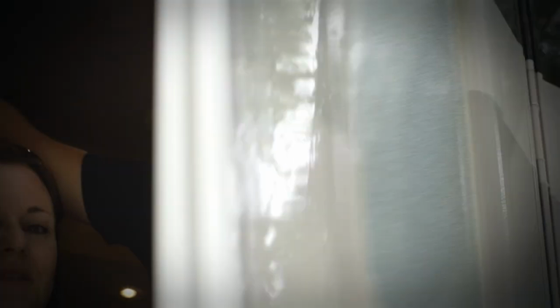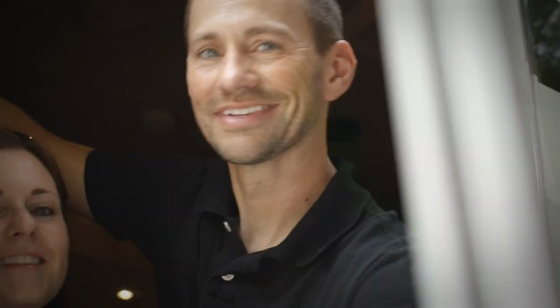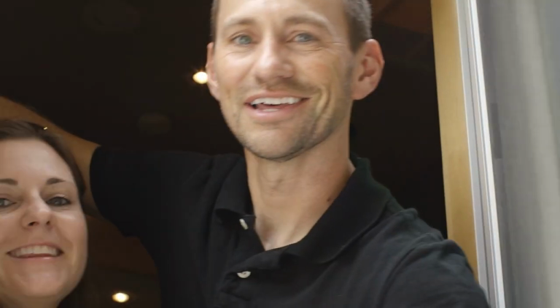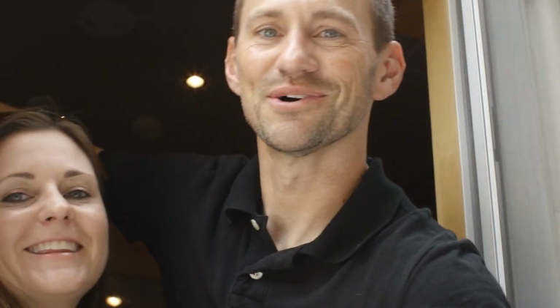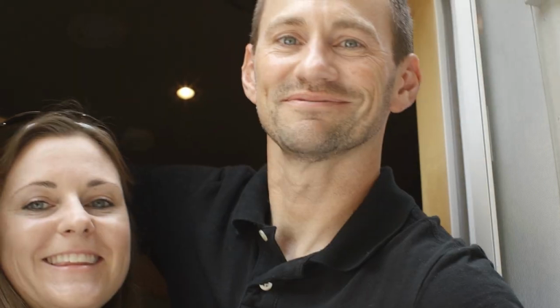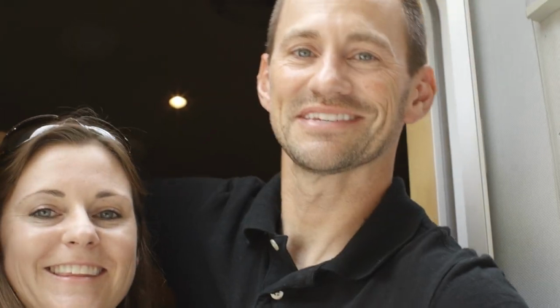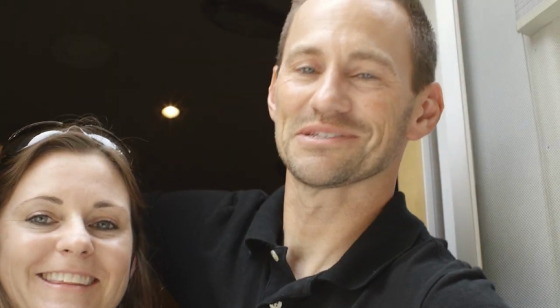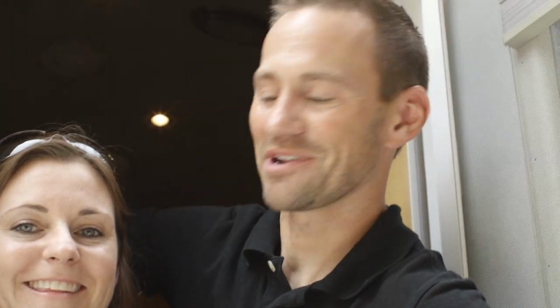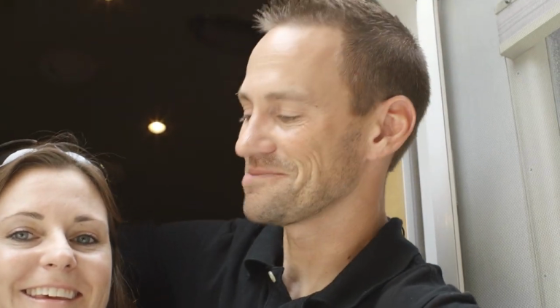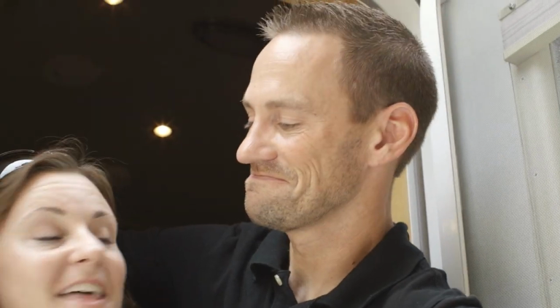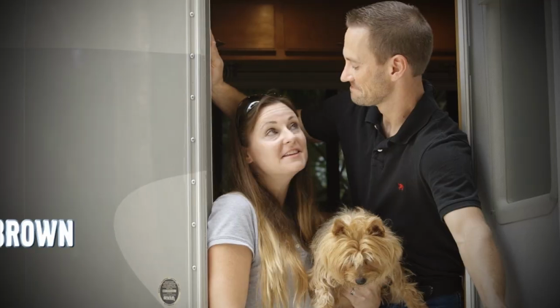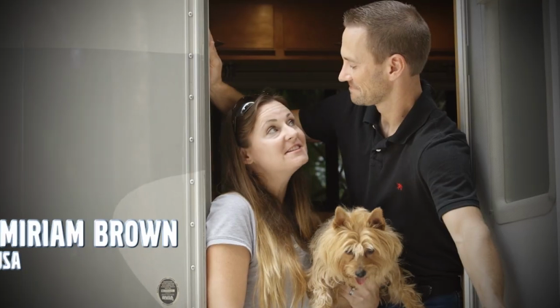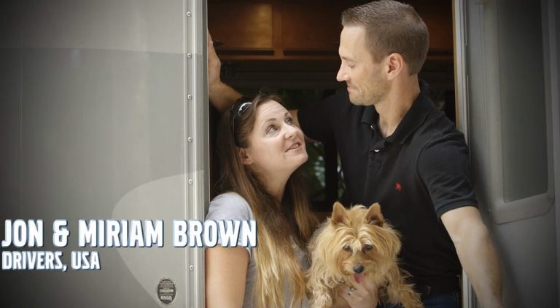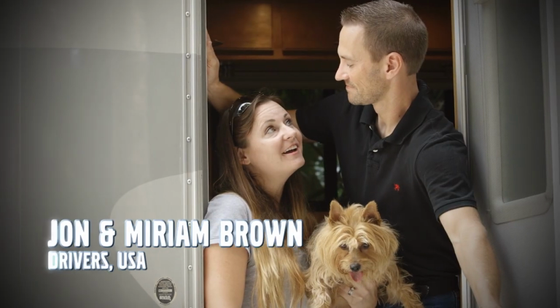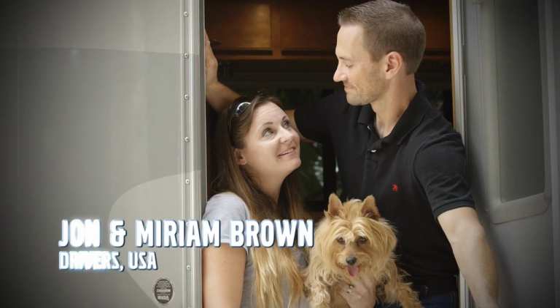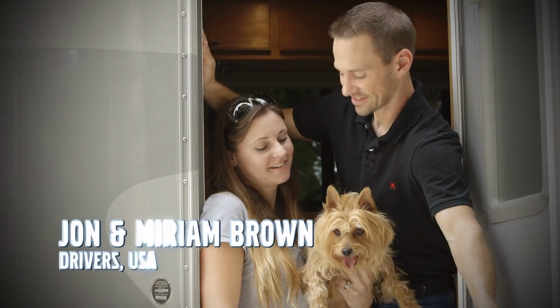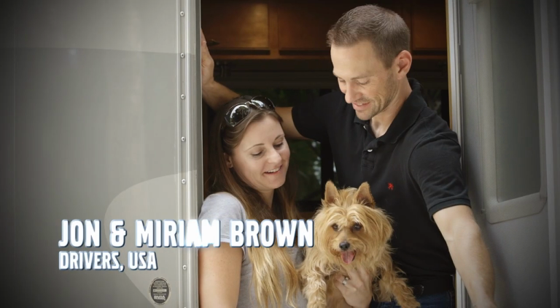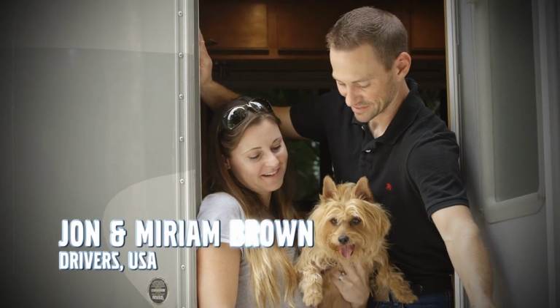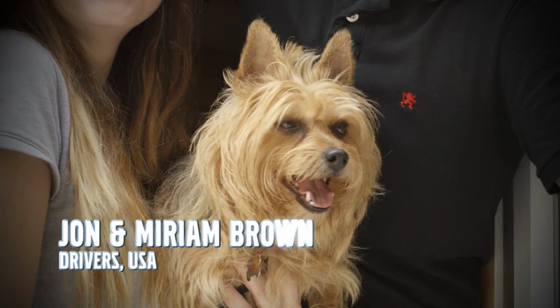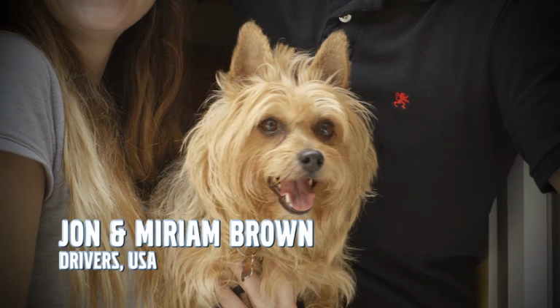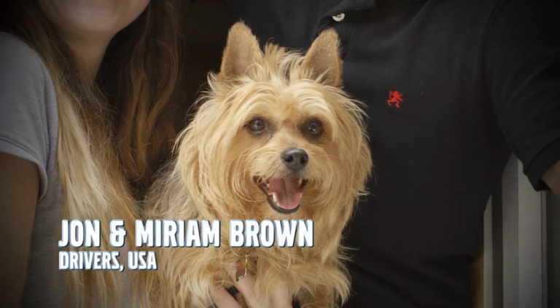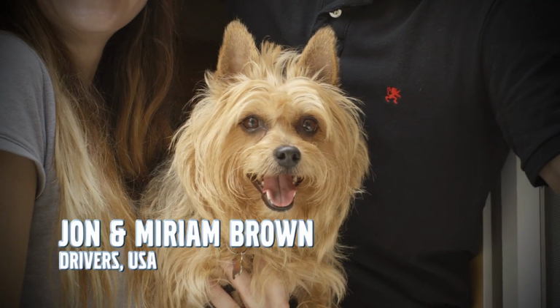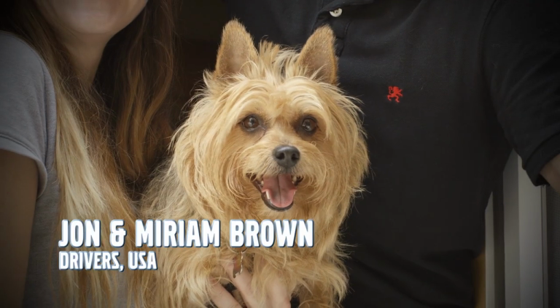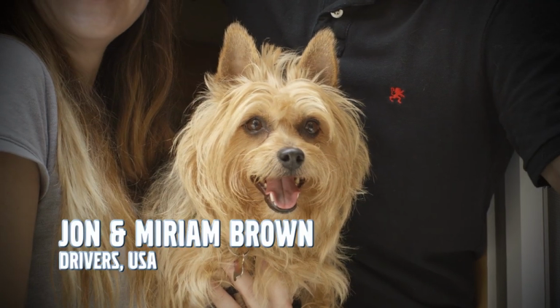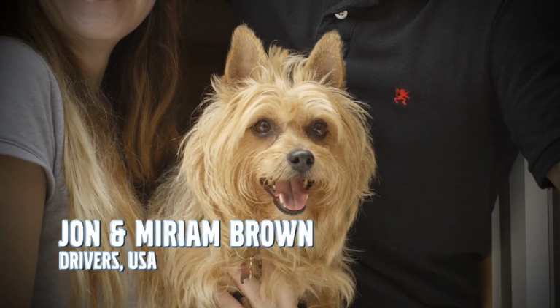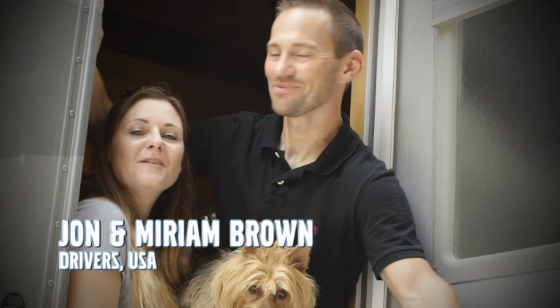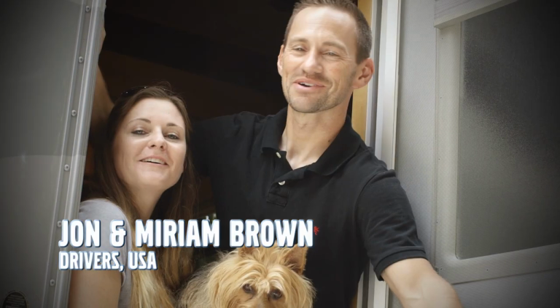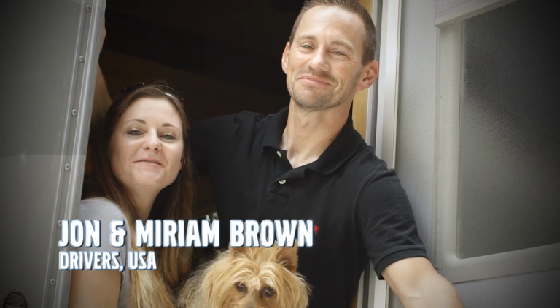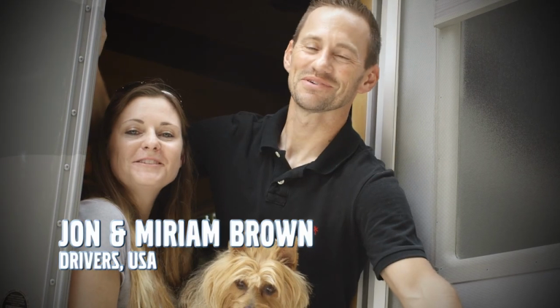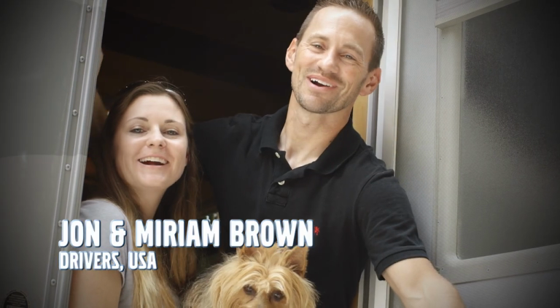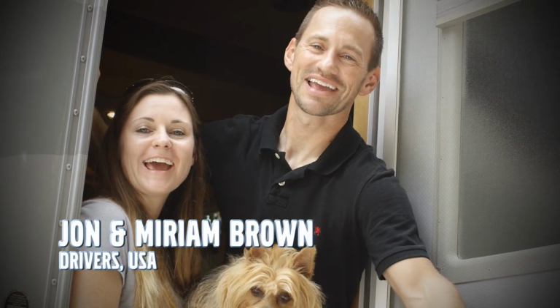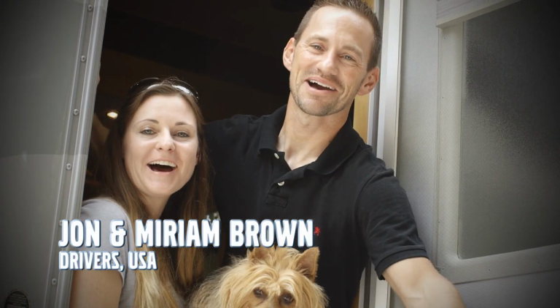Hello, this is Miriam. This is John. This is Mazzy. Welcome to our cab.